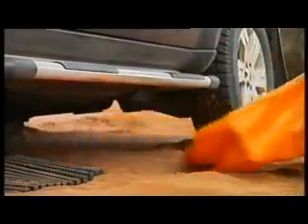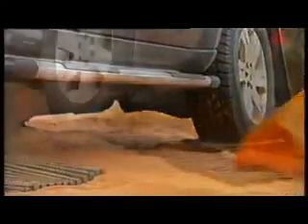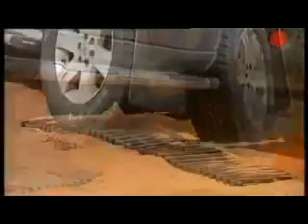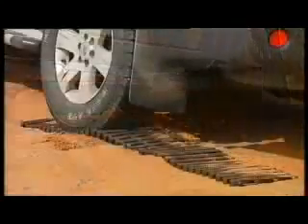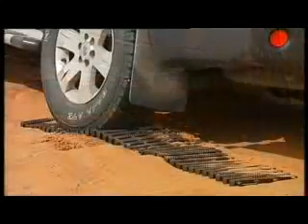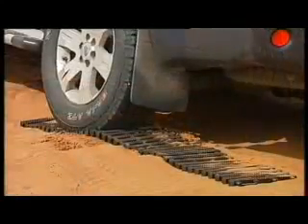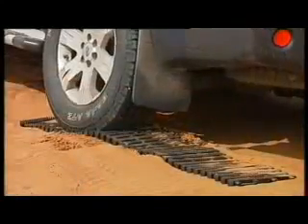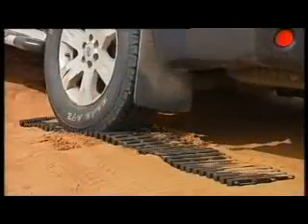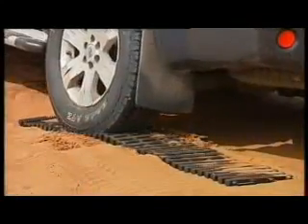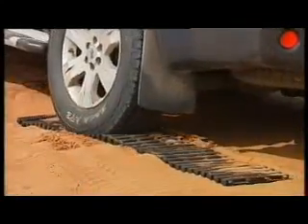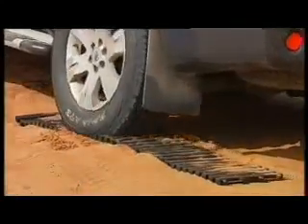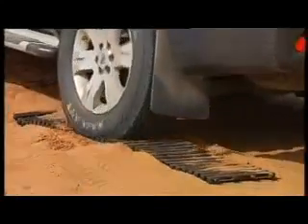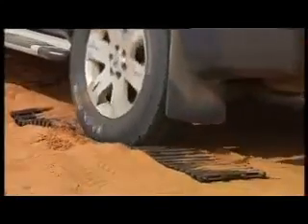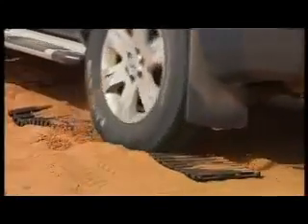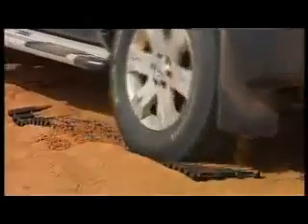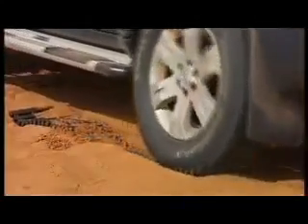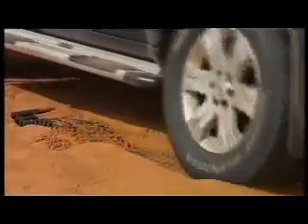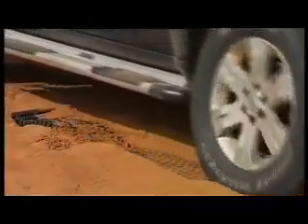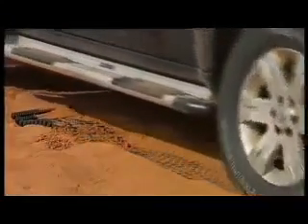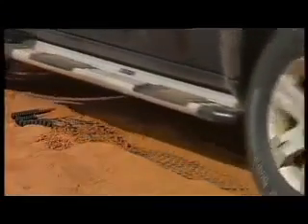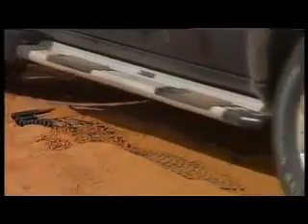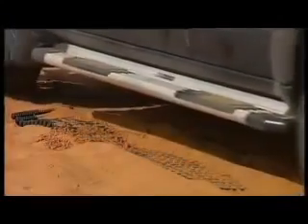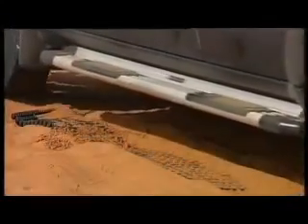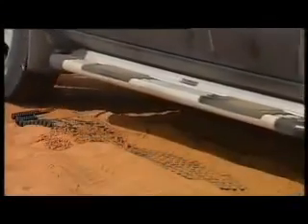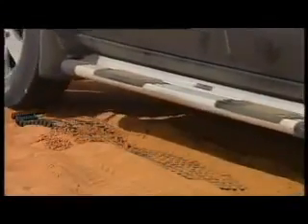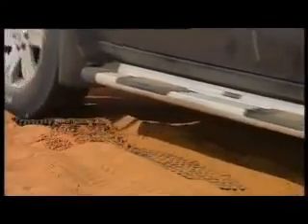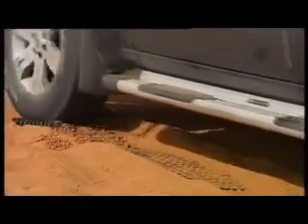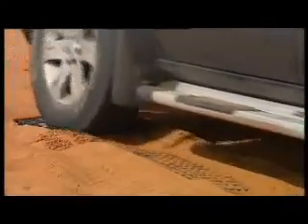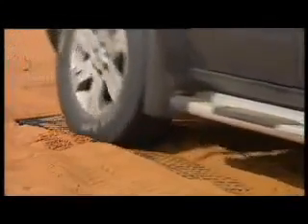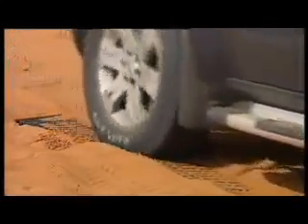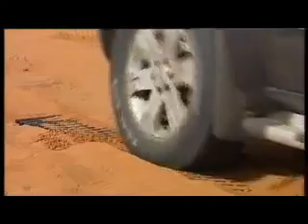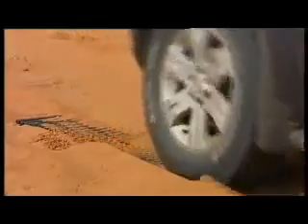As you can see, the combination of X-Jack and X-Tracks works together really well.